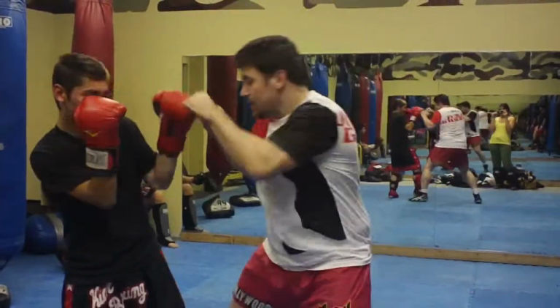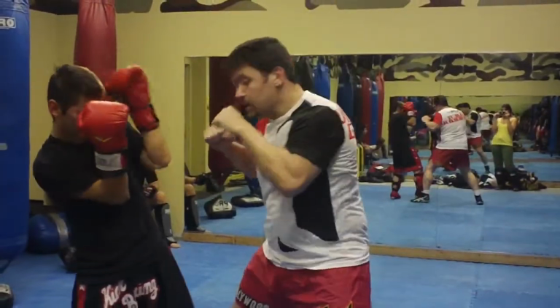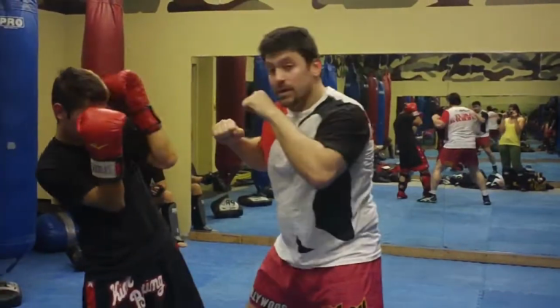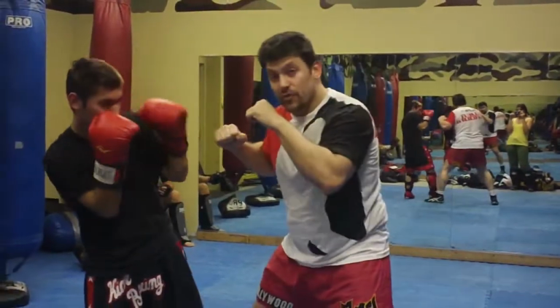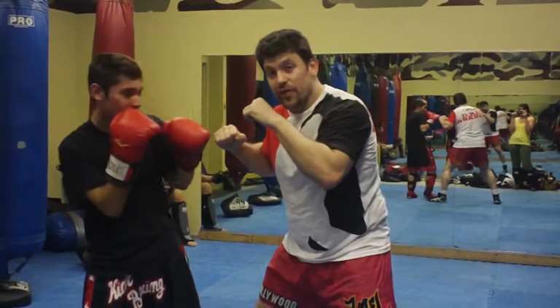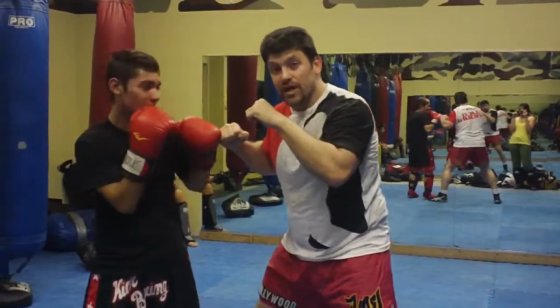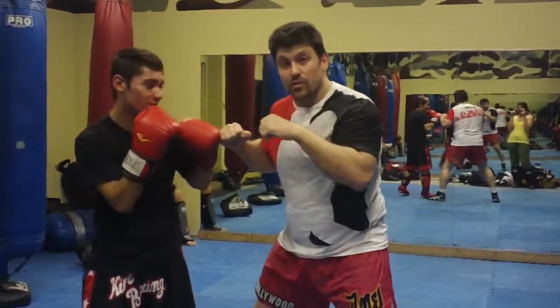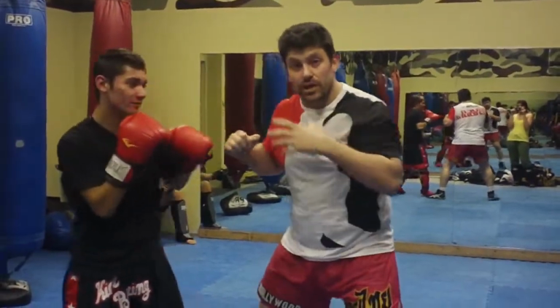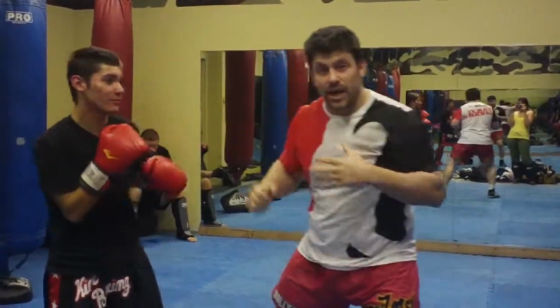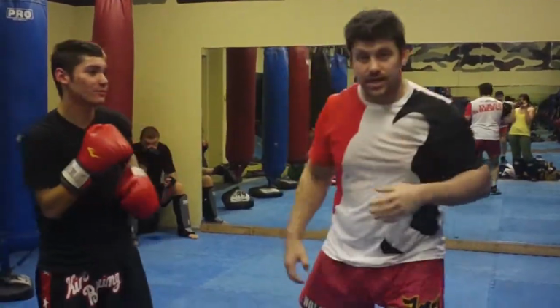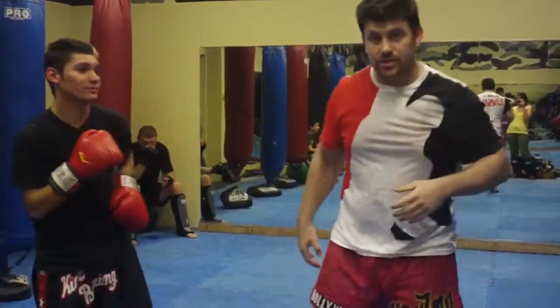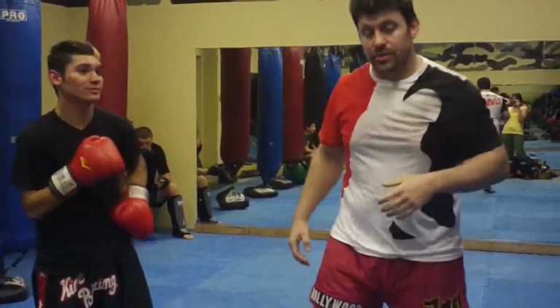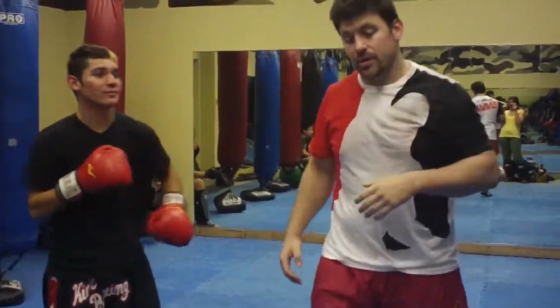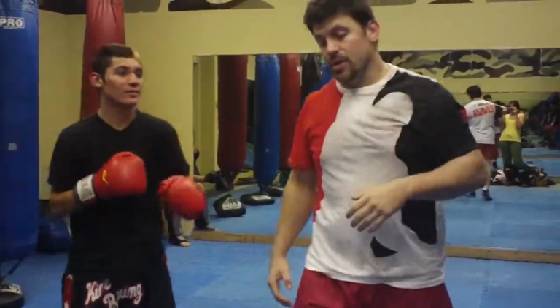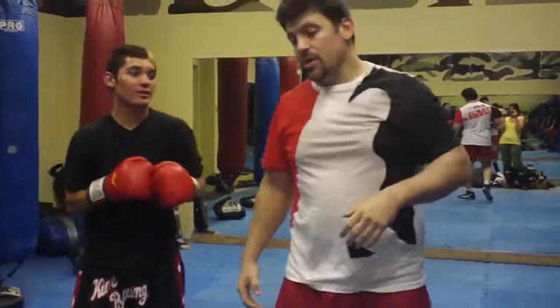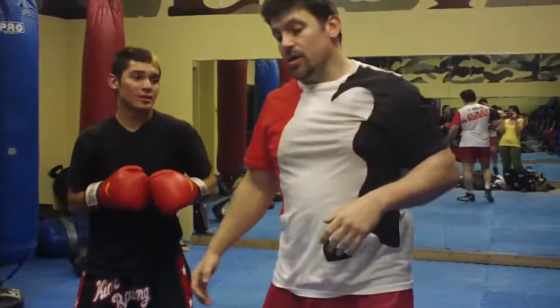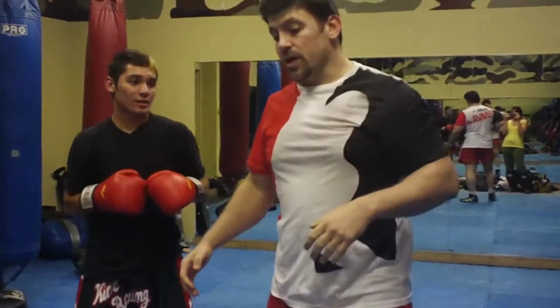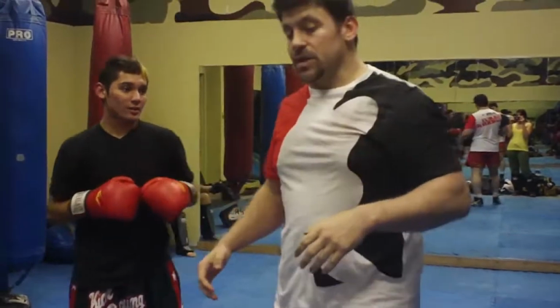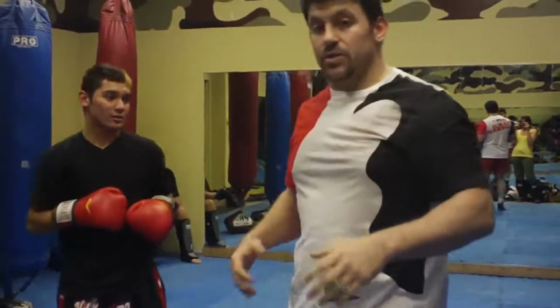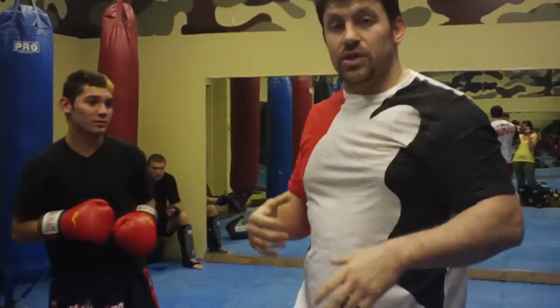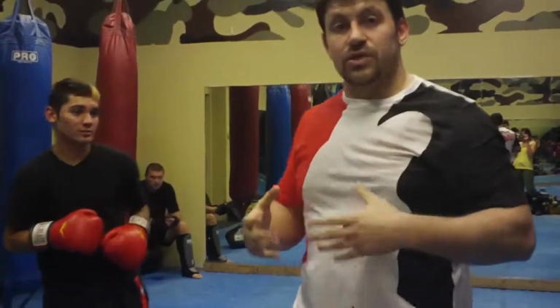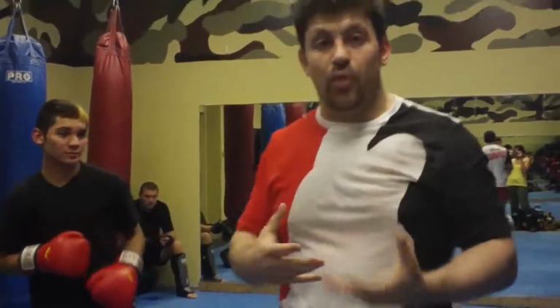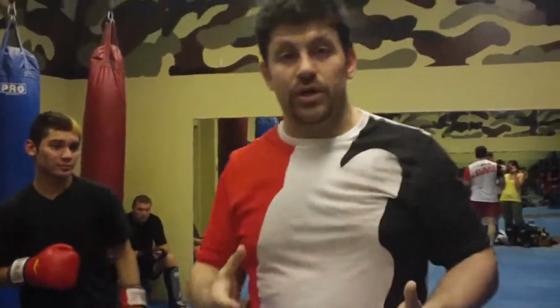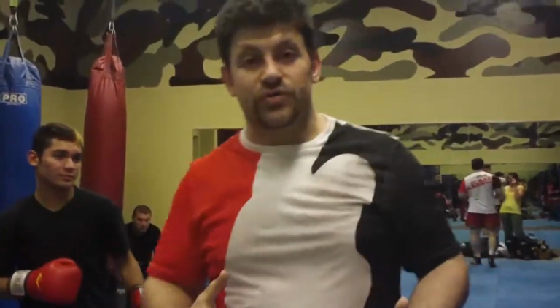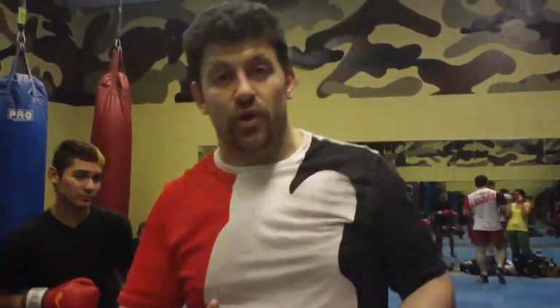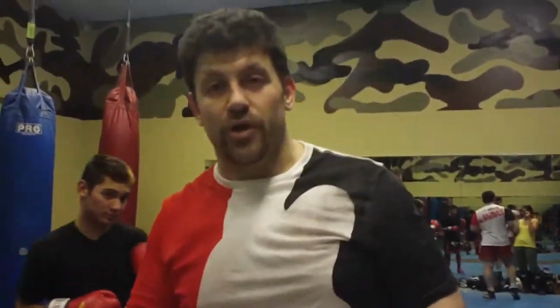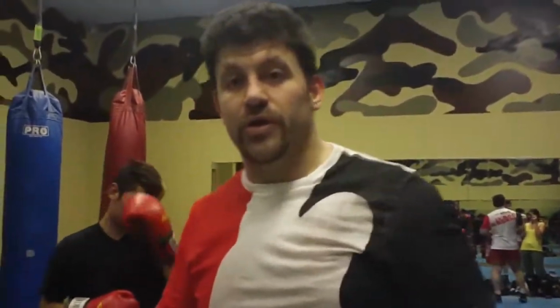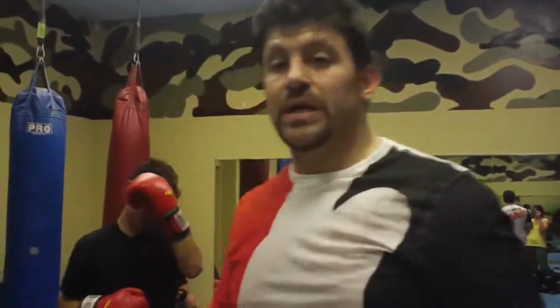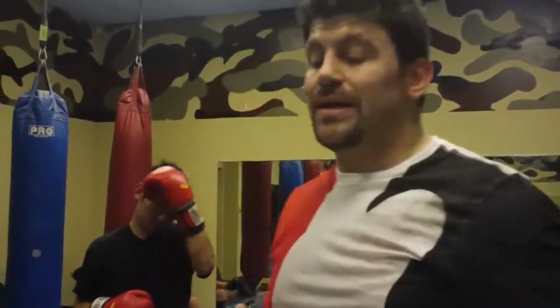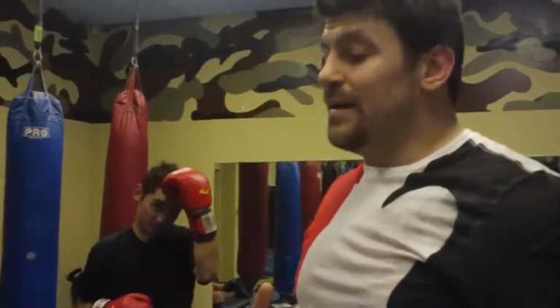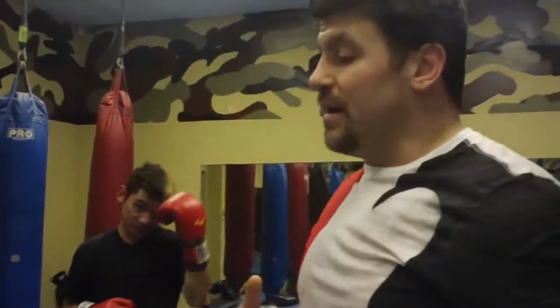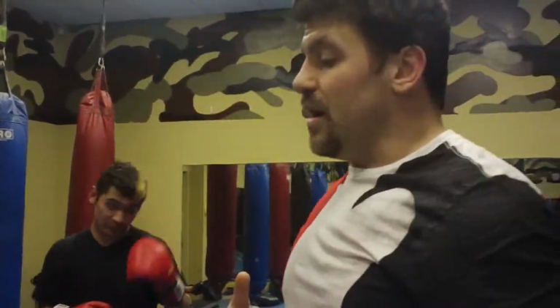And we're fighting — we're engaged. So there's some pointers for you.